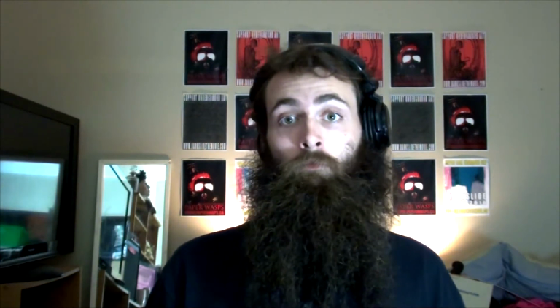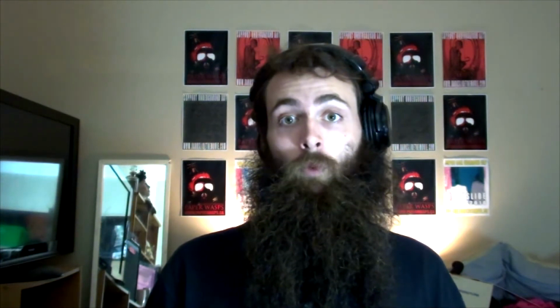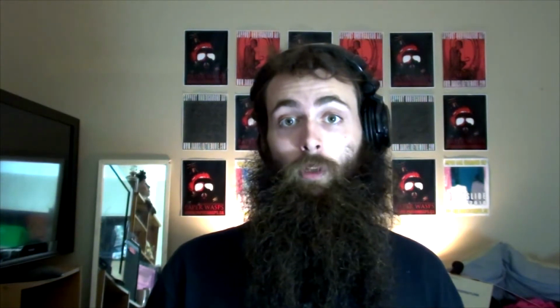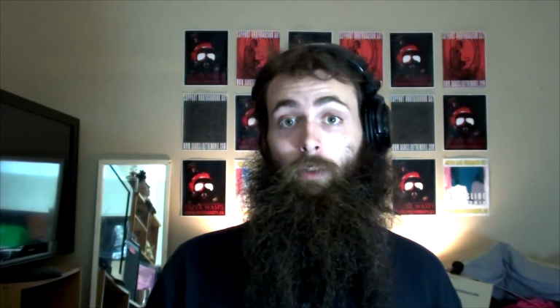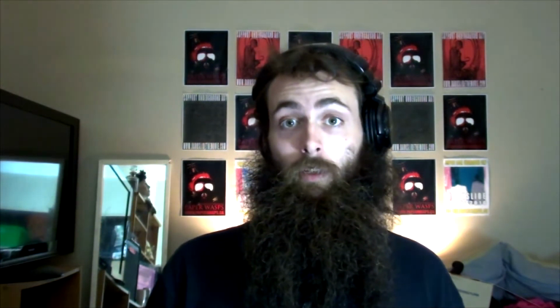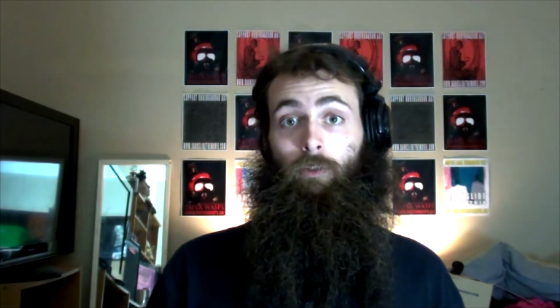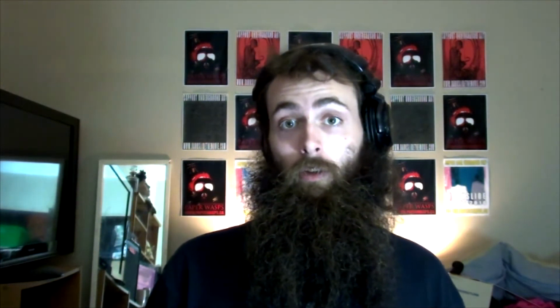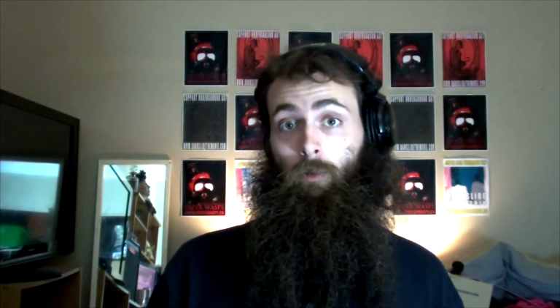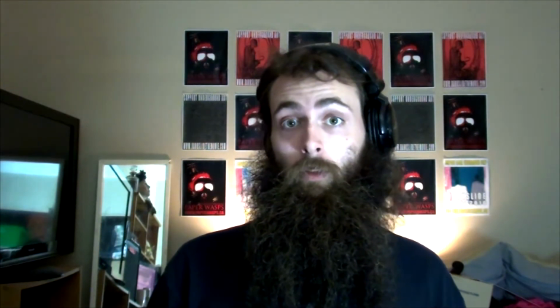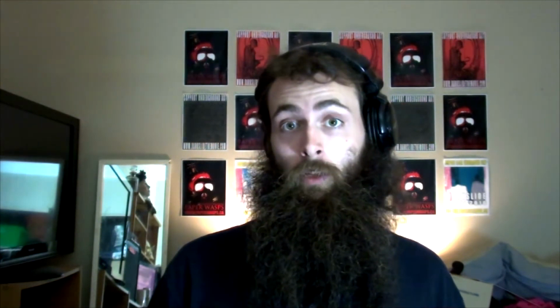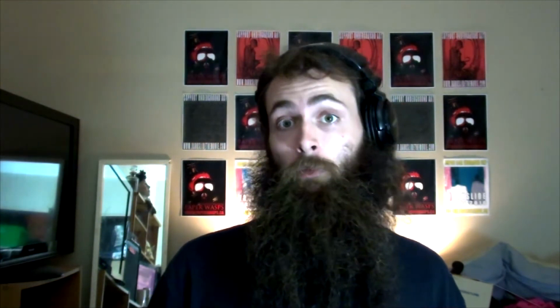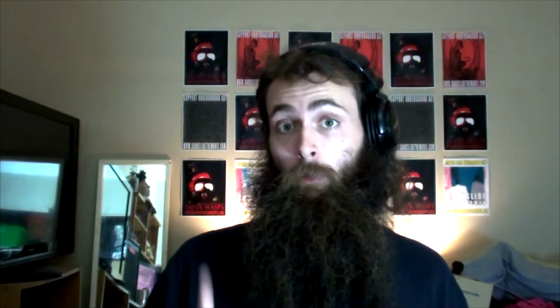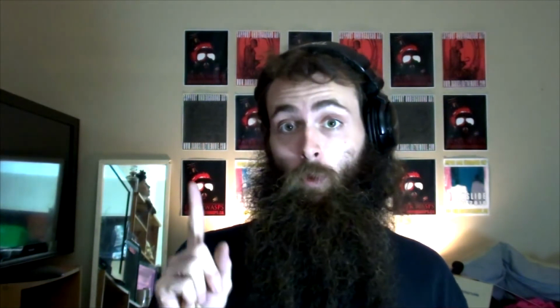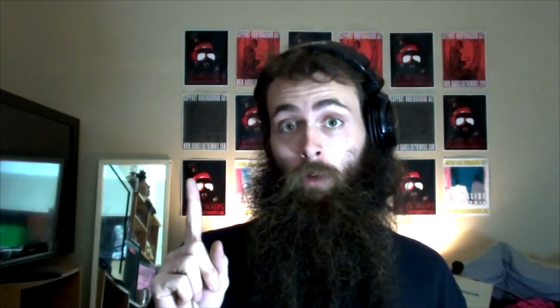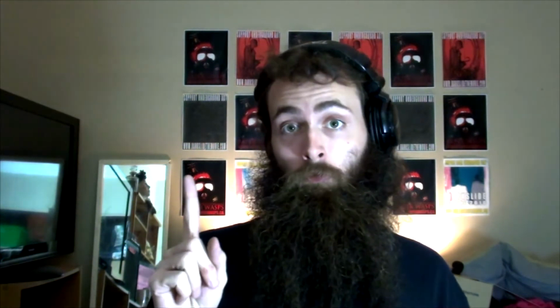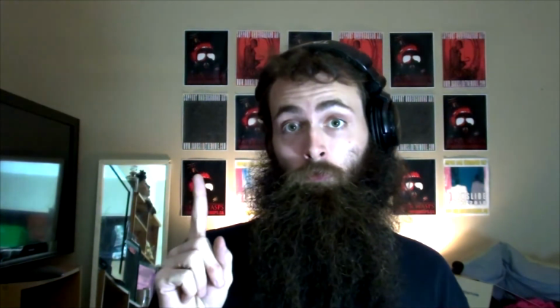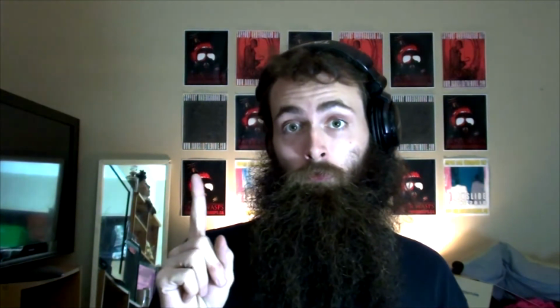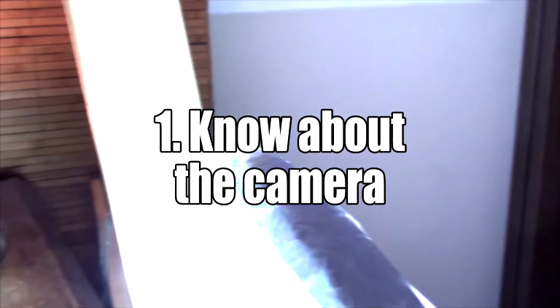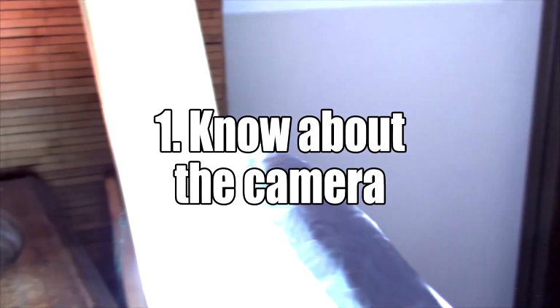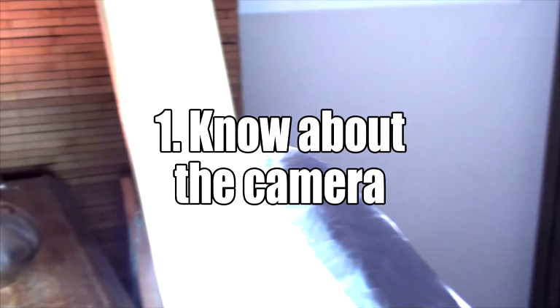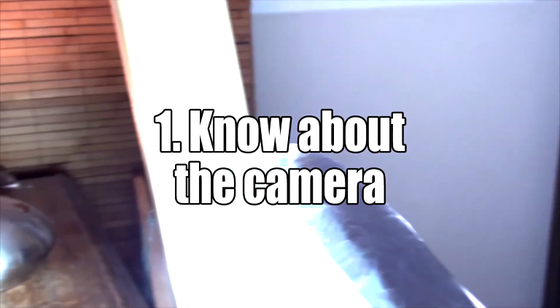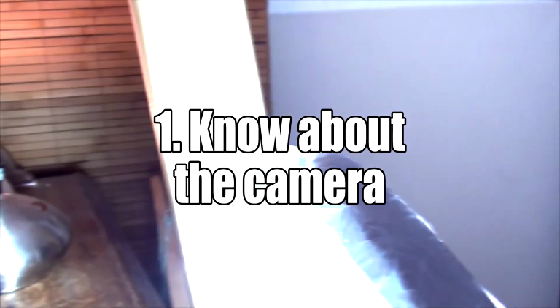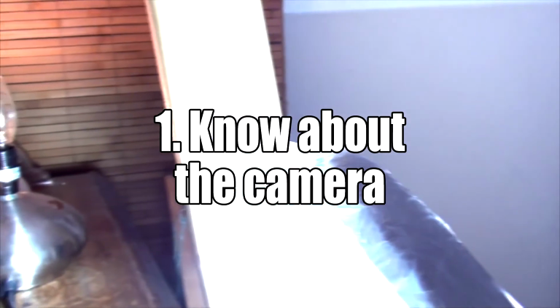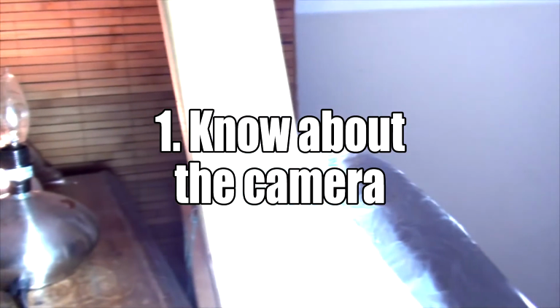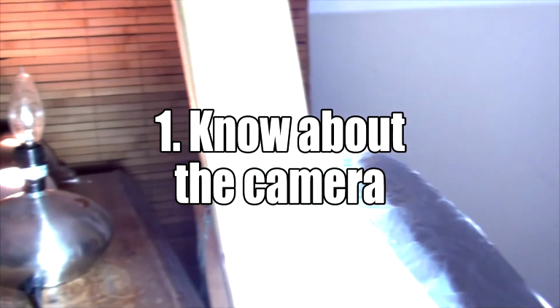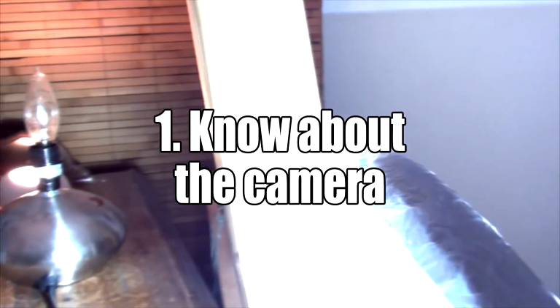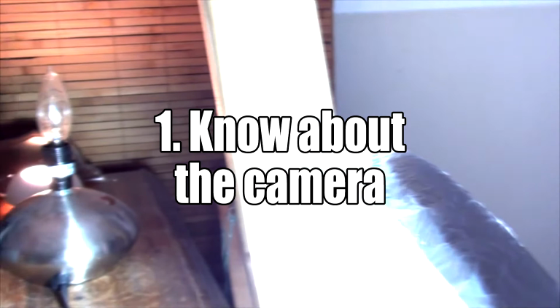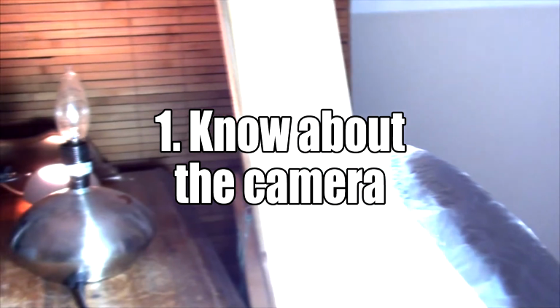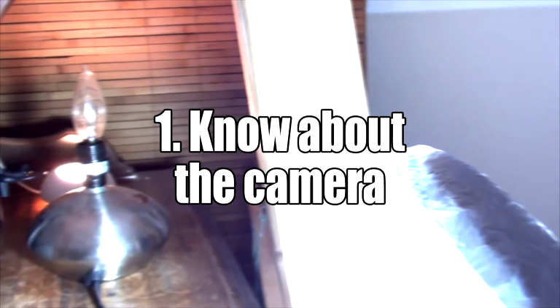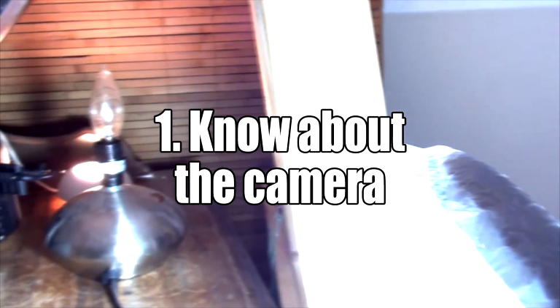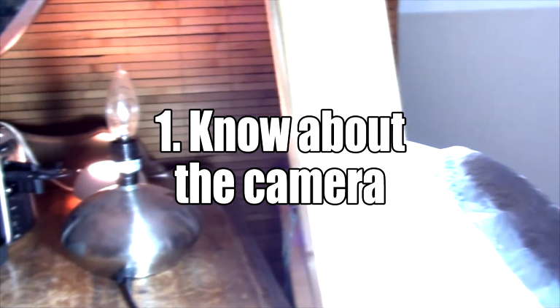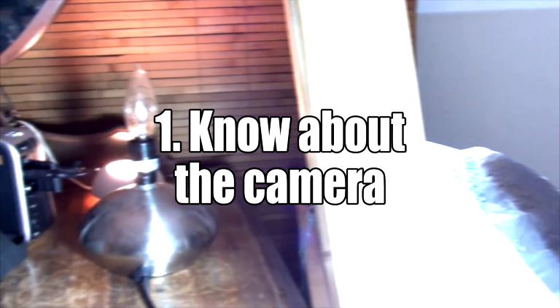Let's get started with tip number one. Tip number one is: know about the camera.